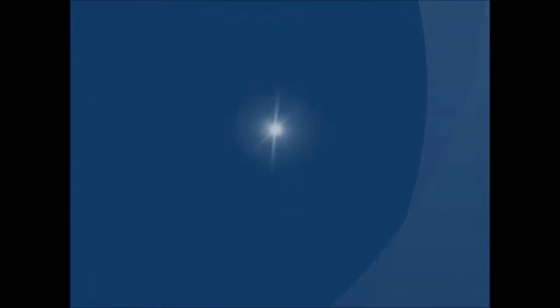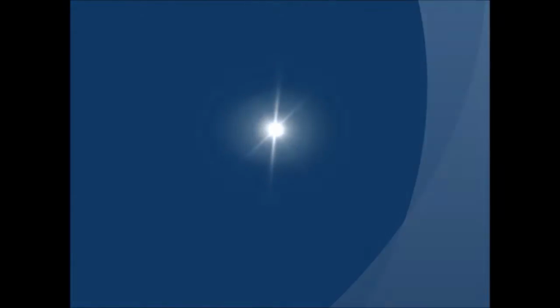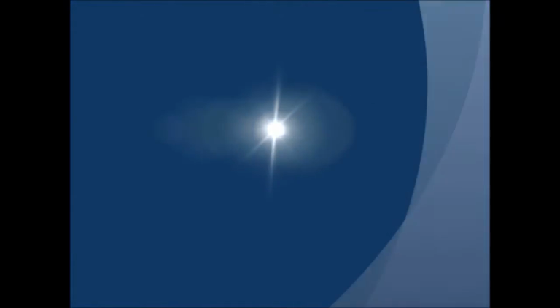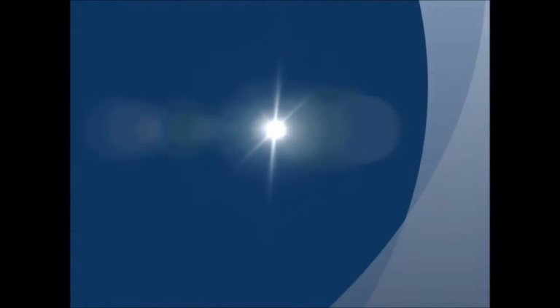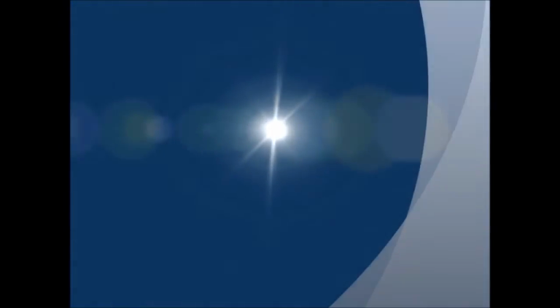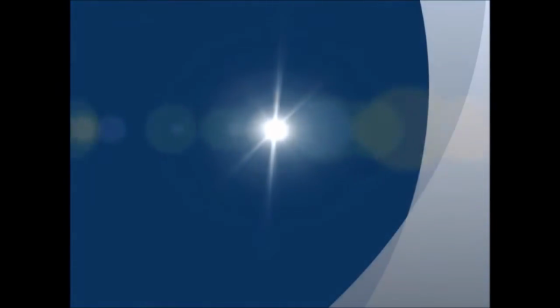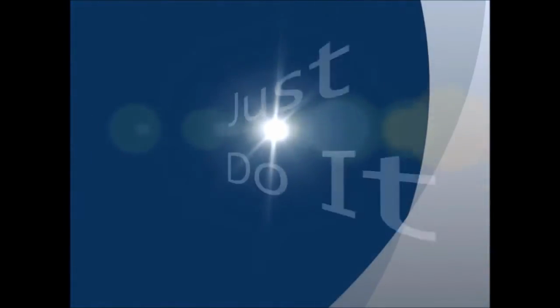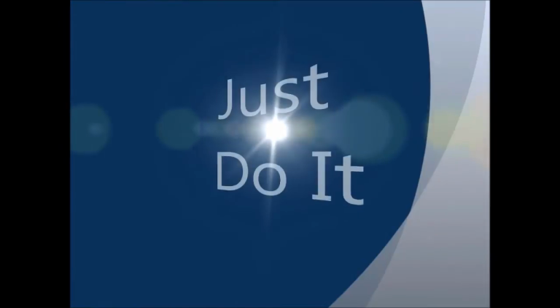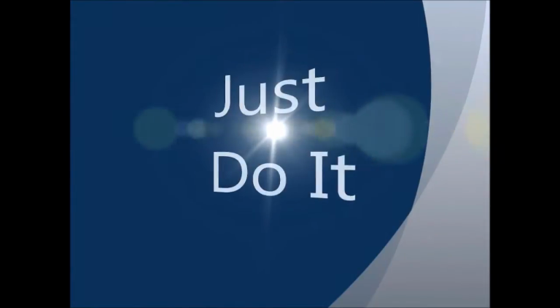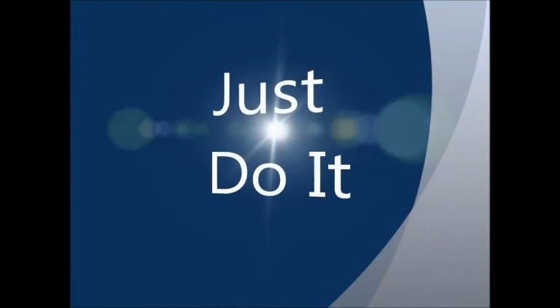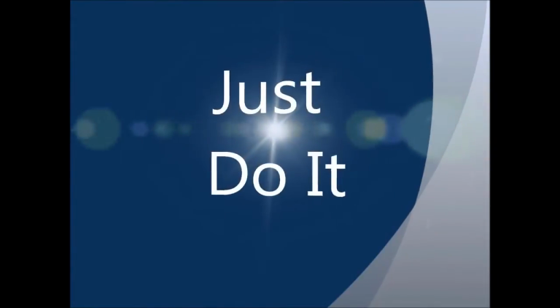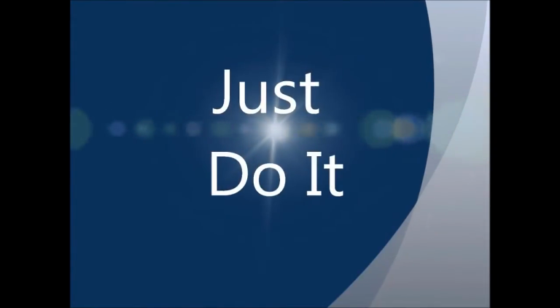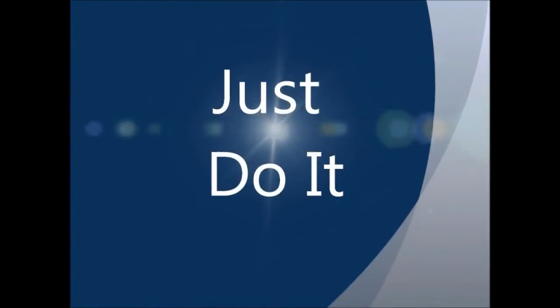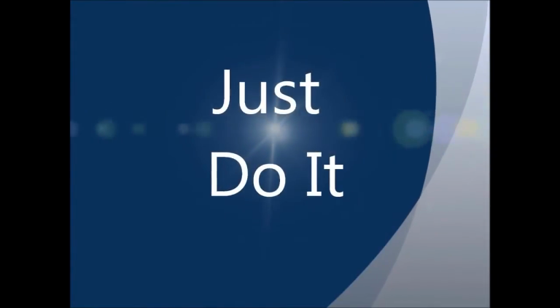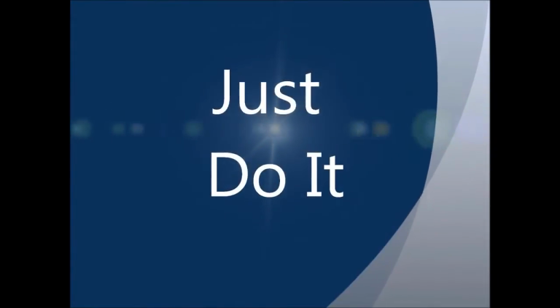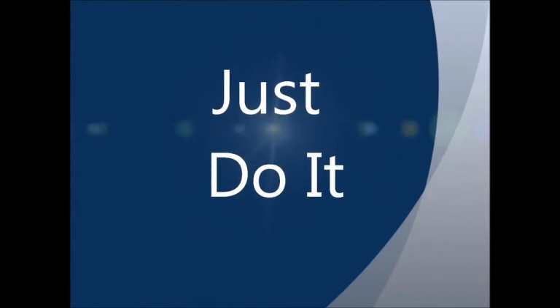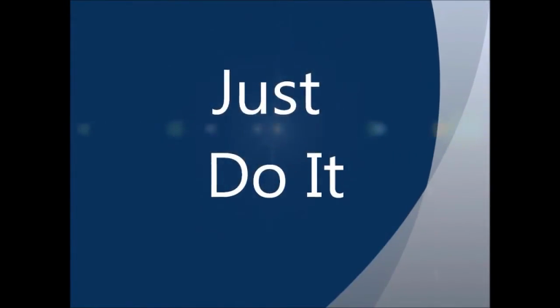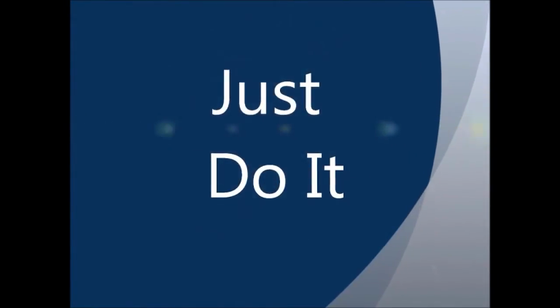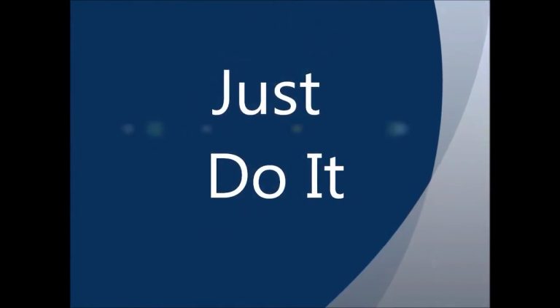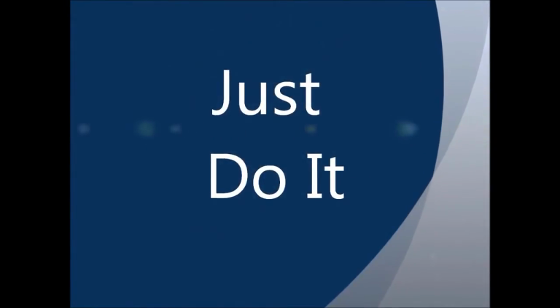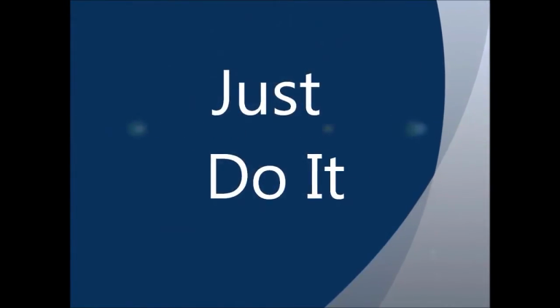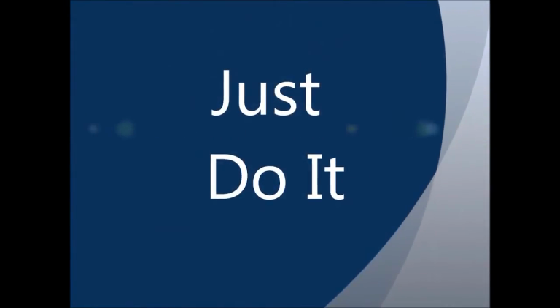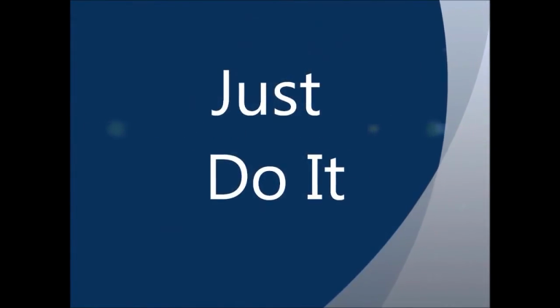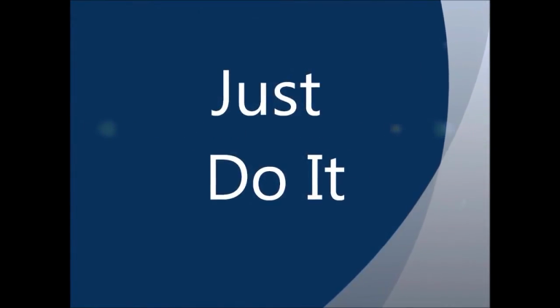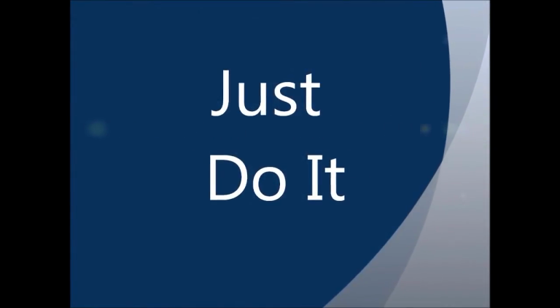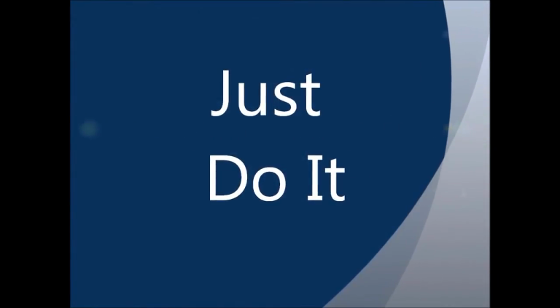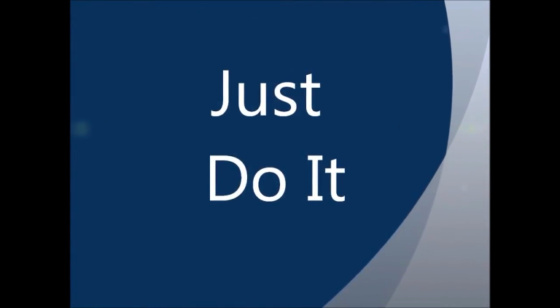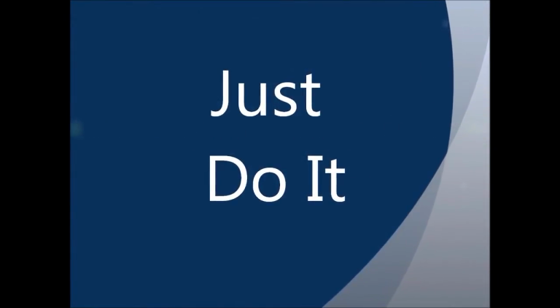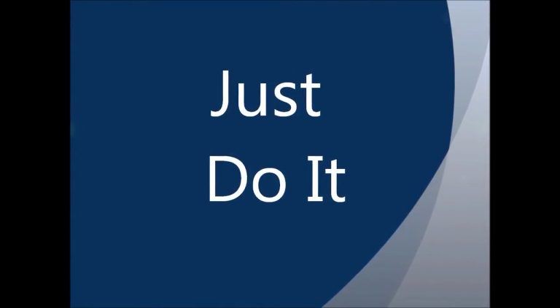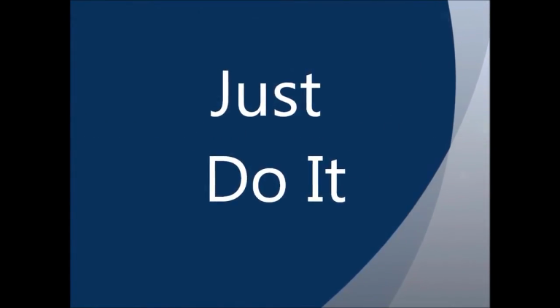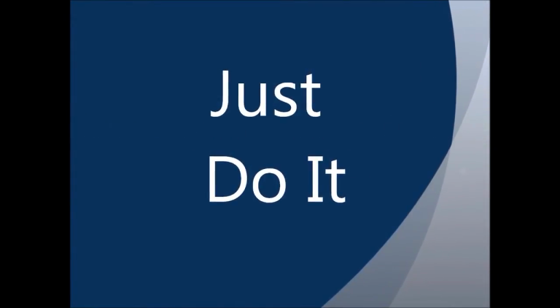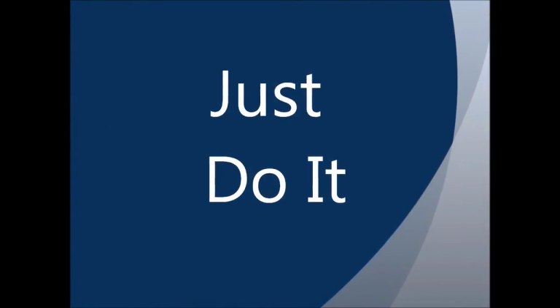Now let's go ahead and bolt the standoffs up. Let me make sure everything is clear through here and I'll drop this so you can see.